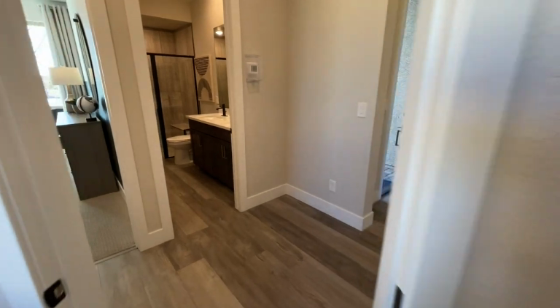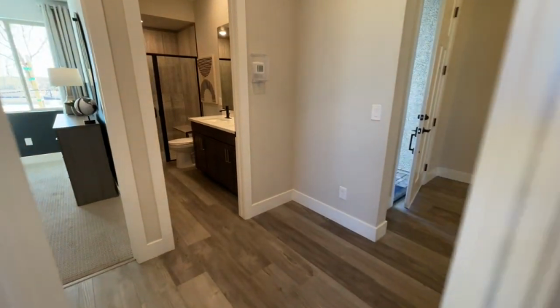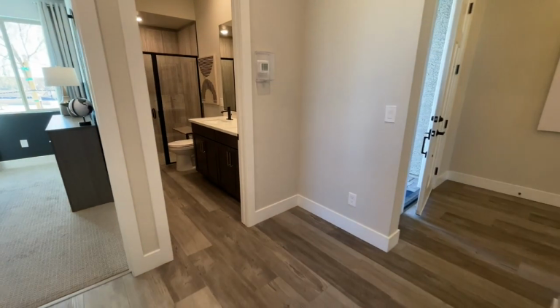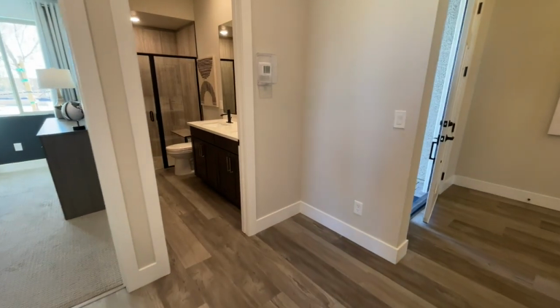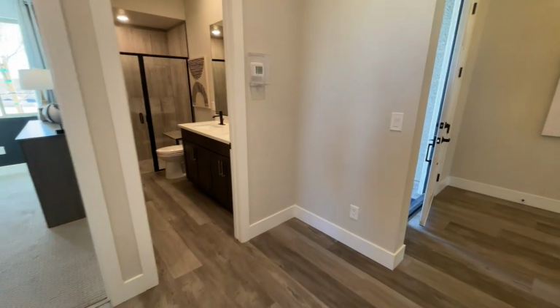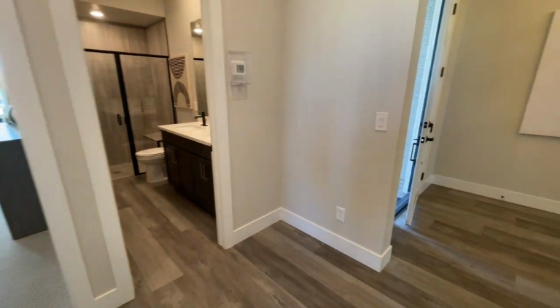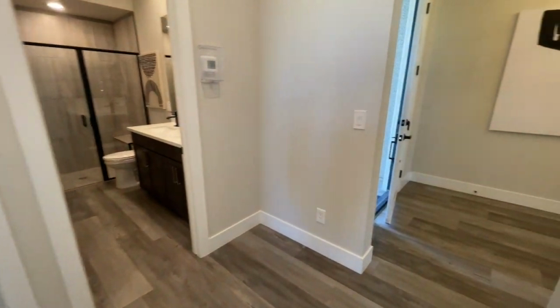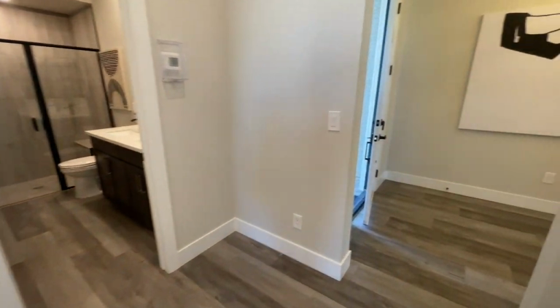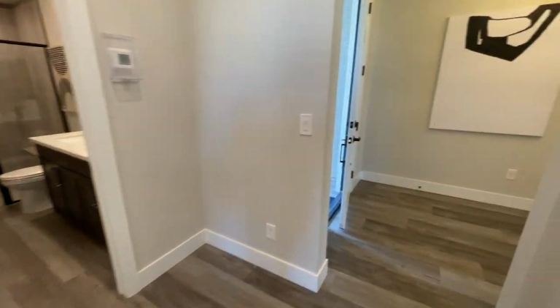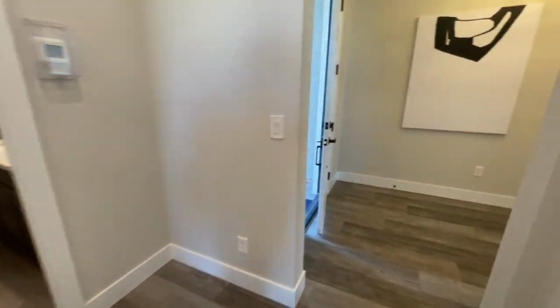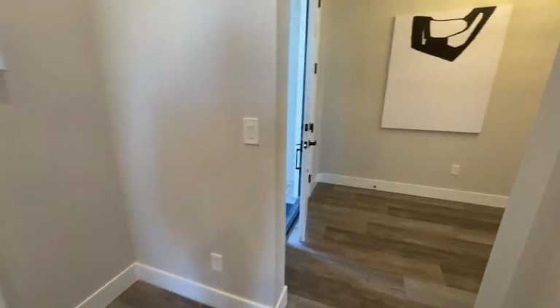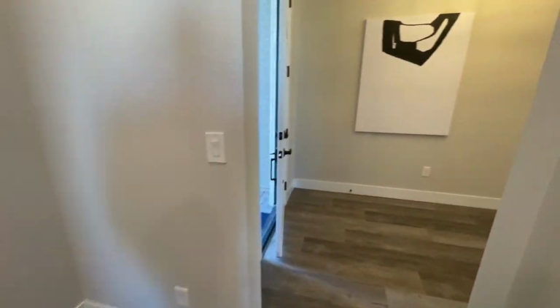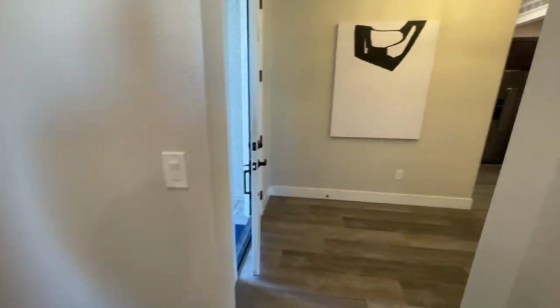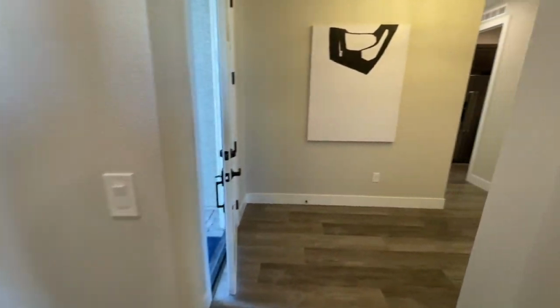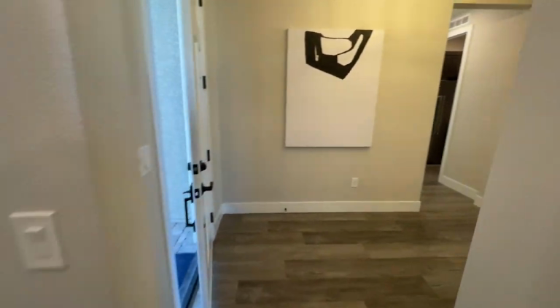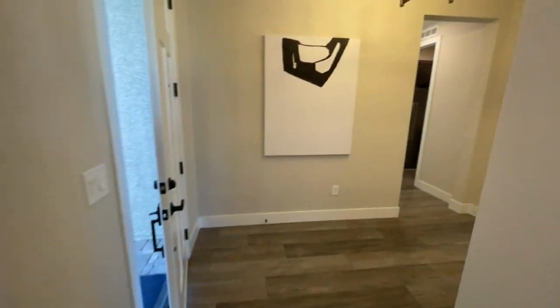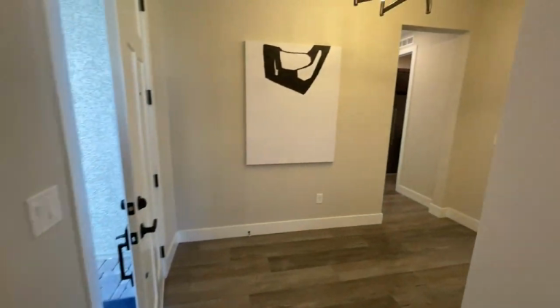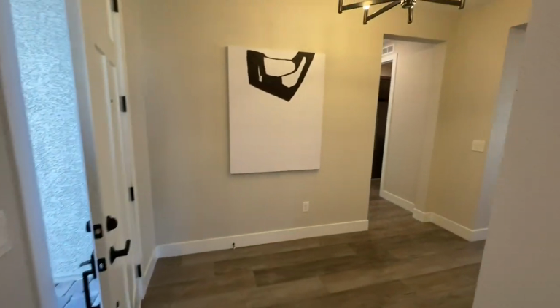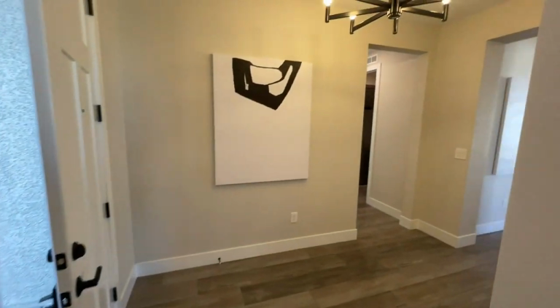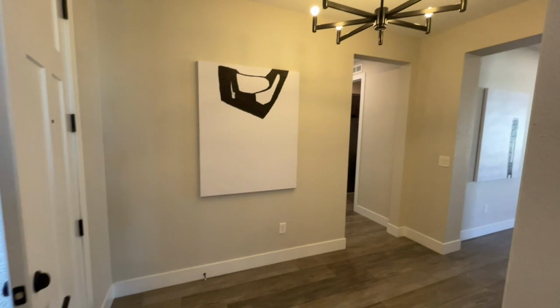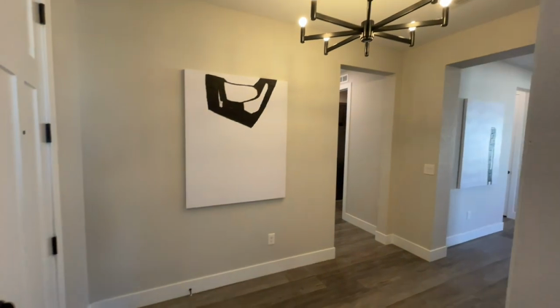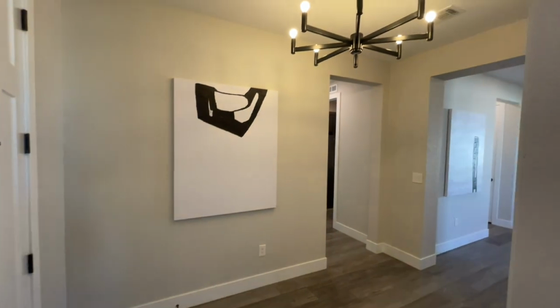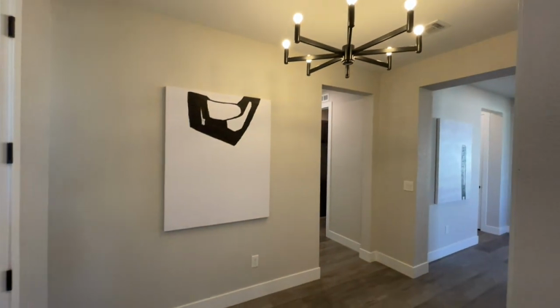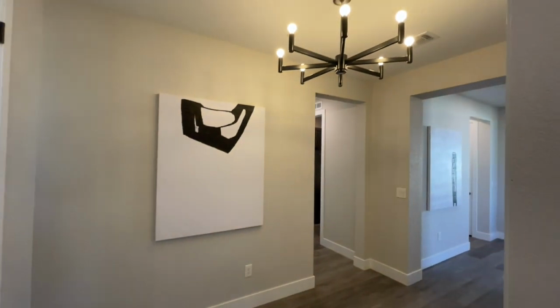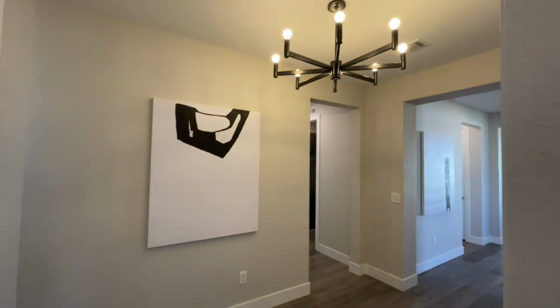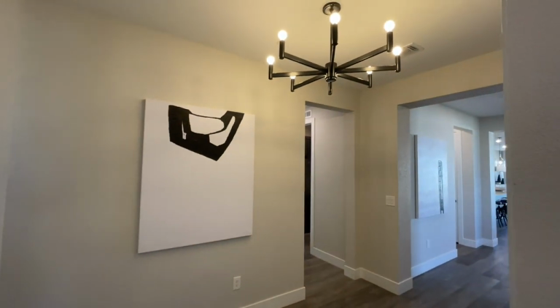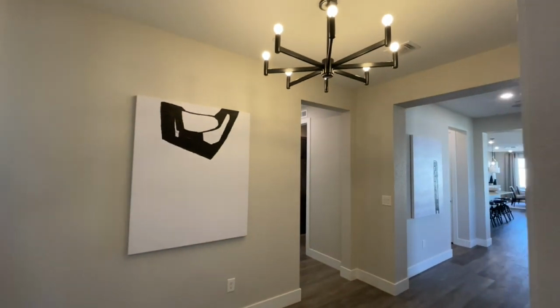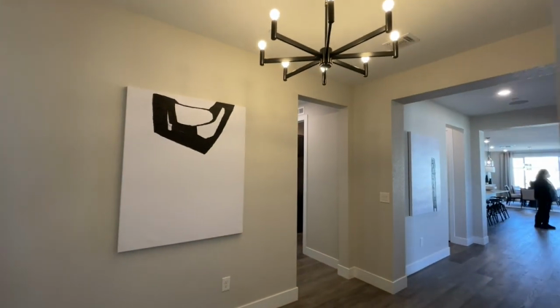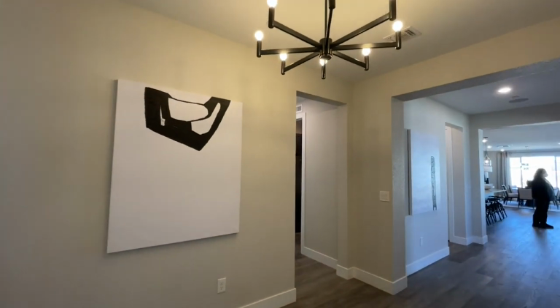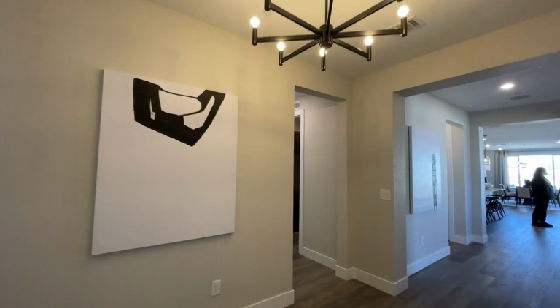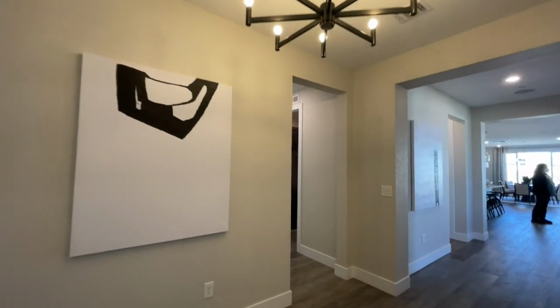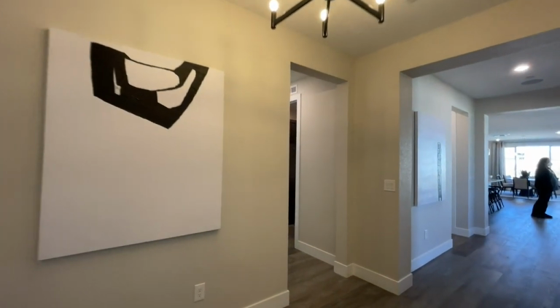I do like this home already. I like this big chandelier right here in the entry. Pretty neat.